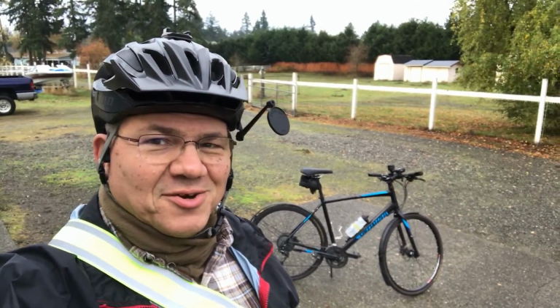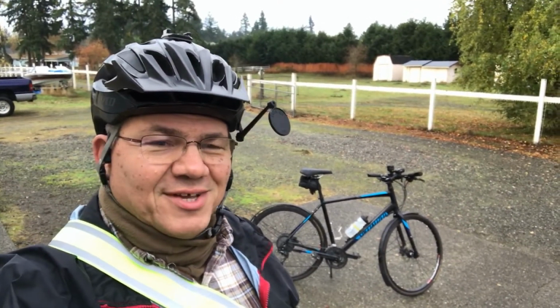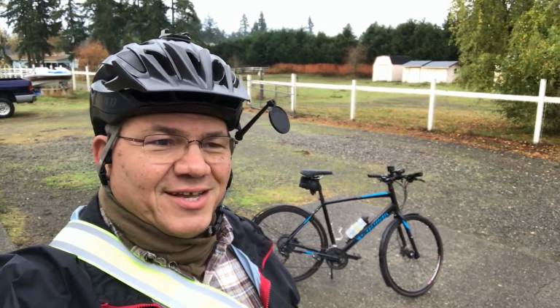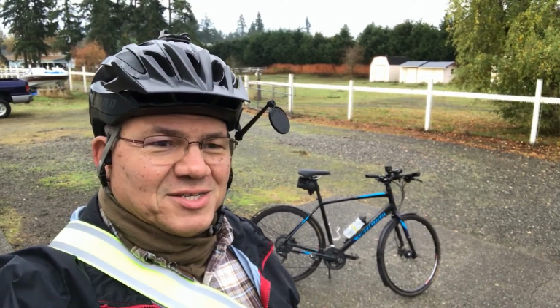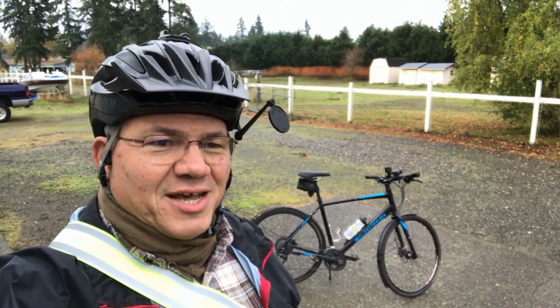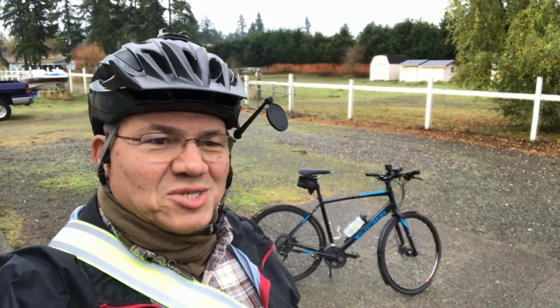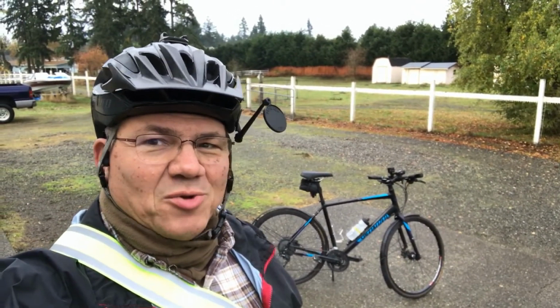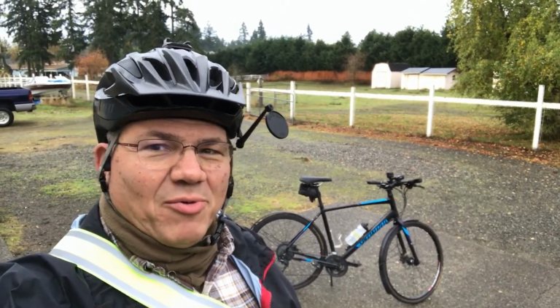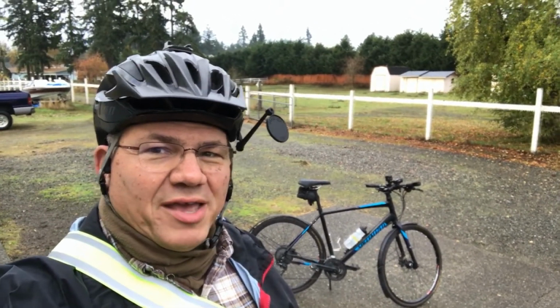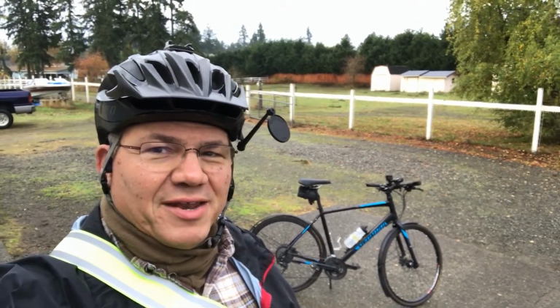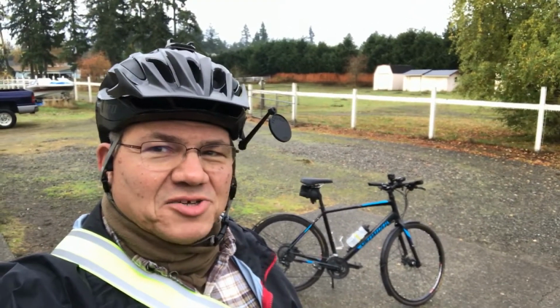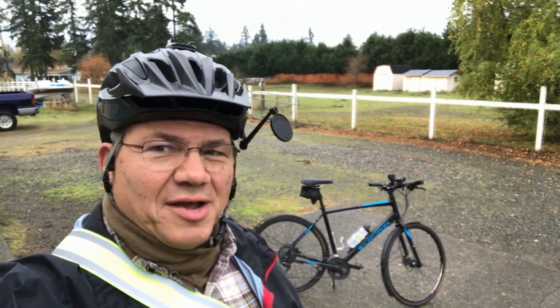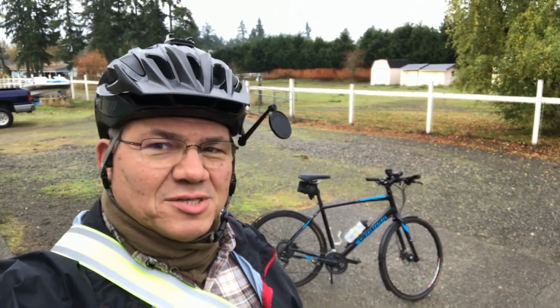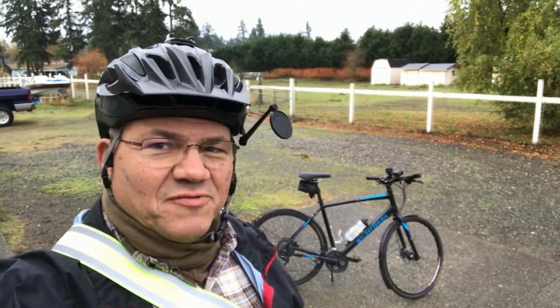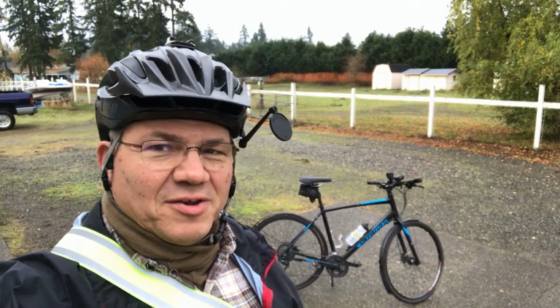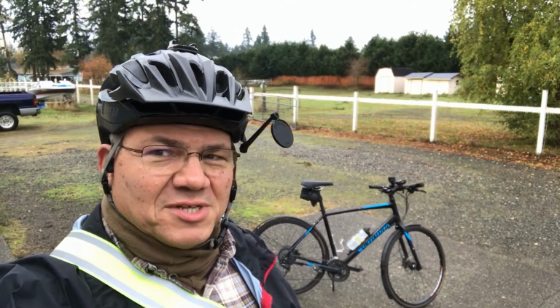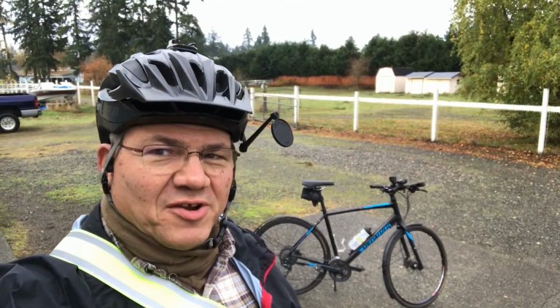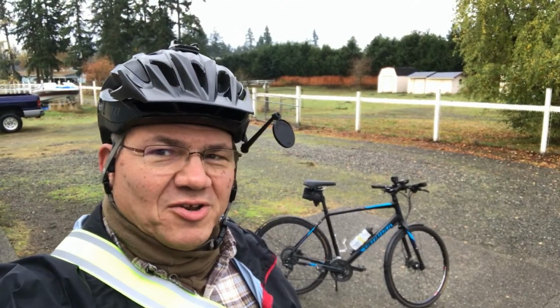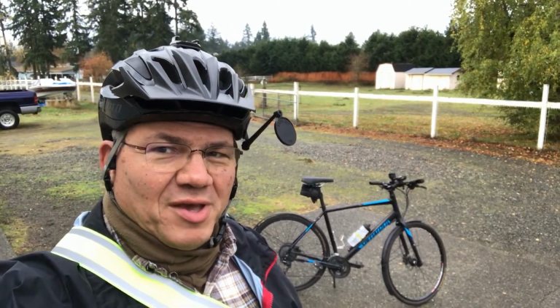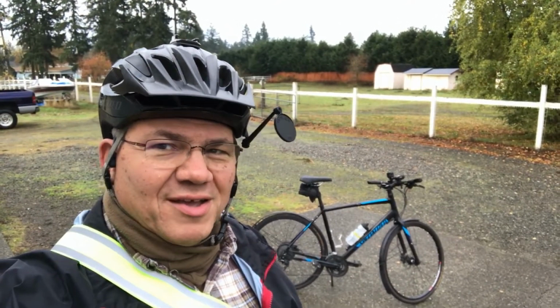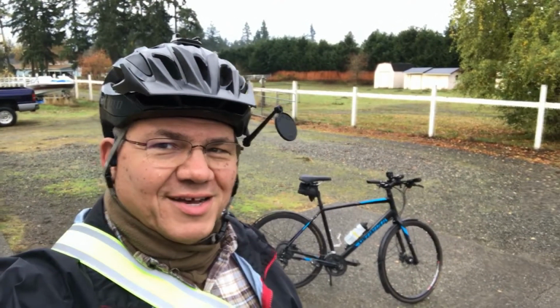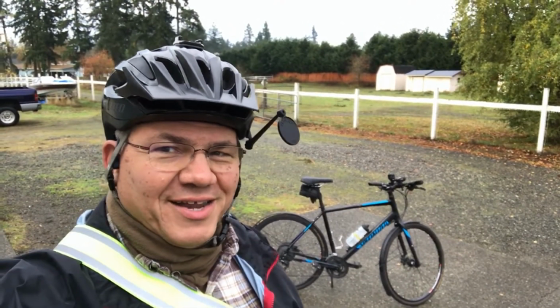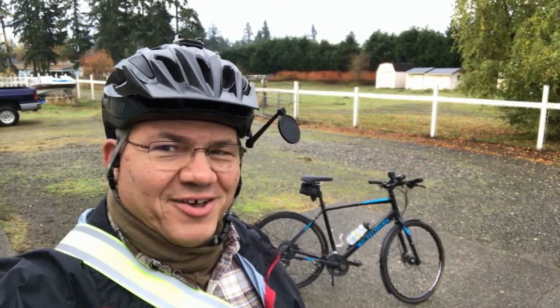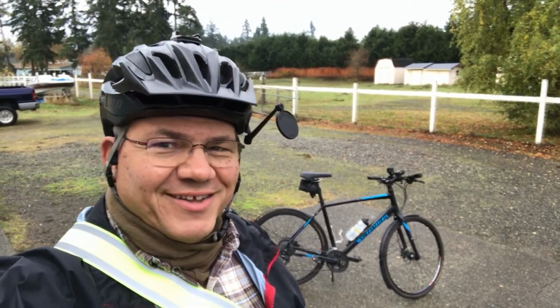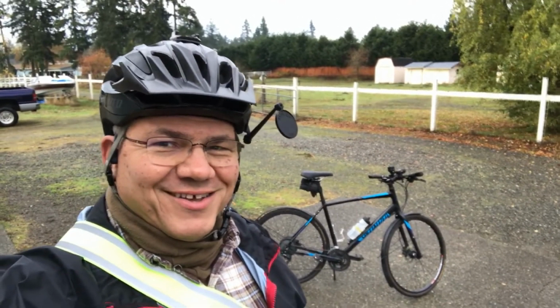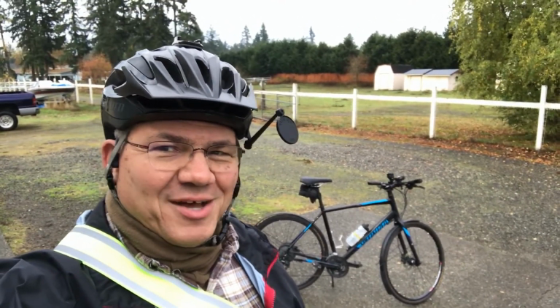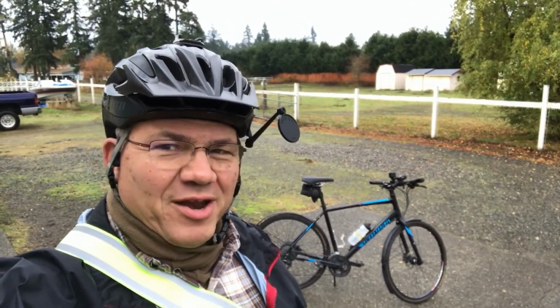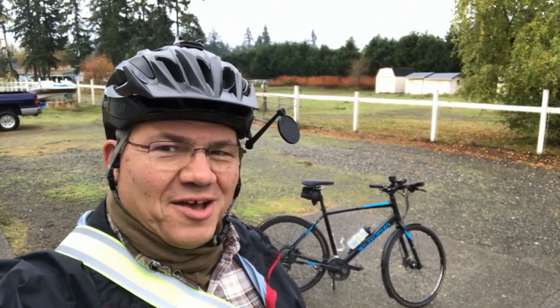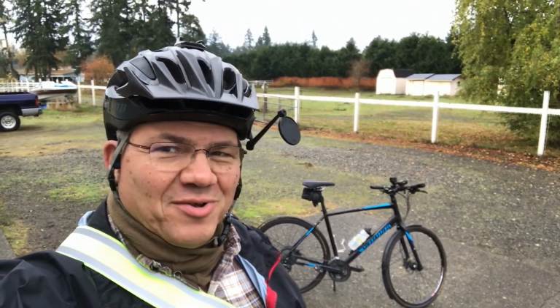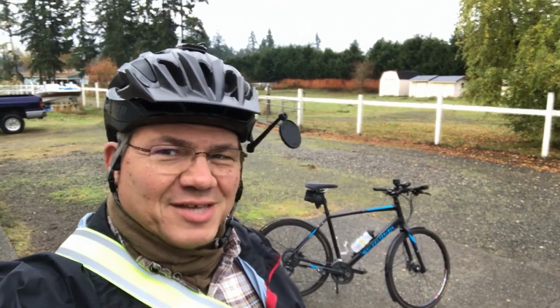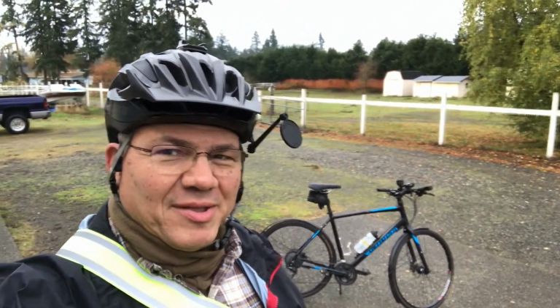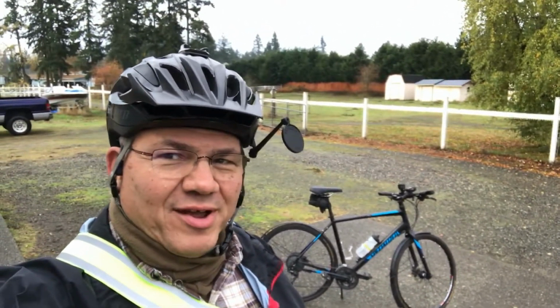So getting to kind of slowly break in and try out these new fenders, see if they're going to do me any good. I'm ready to go, excited about the ride.